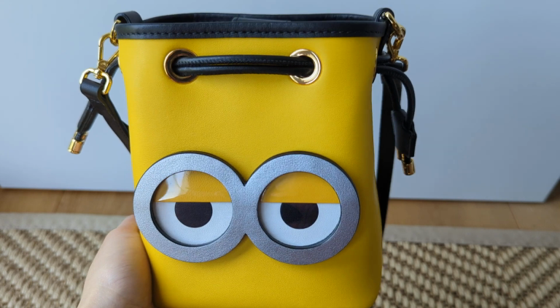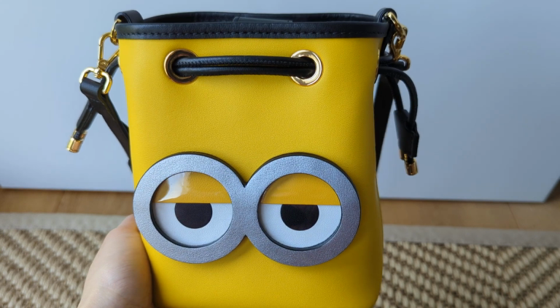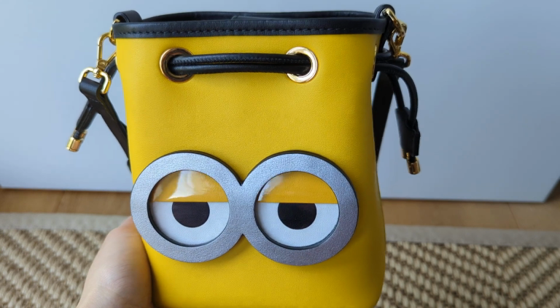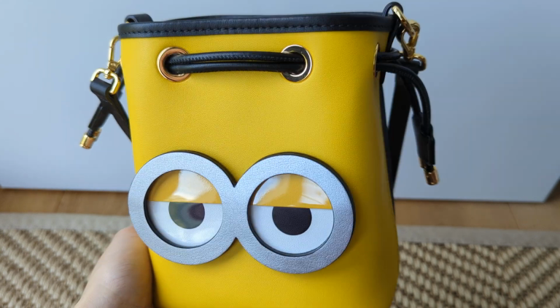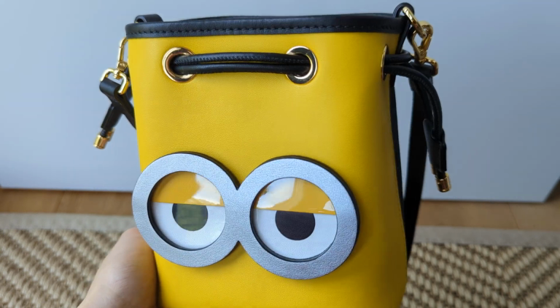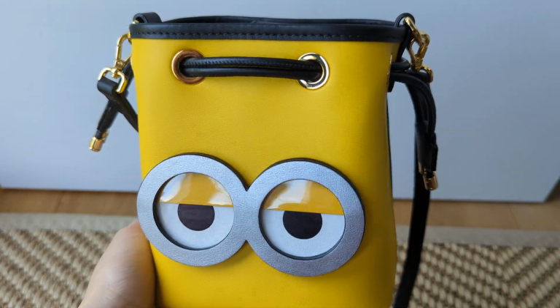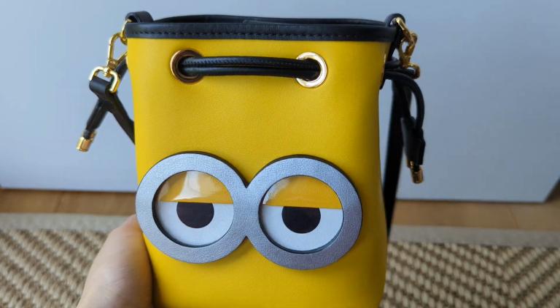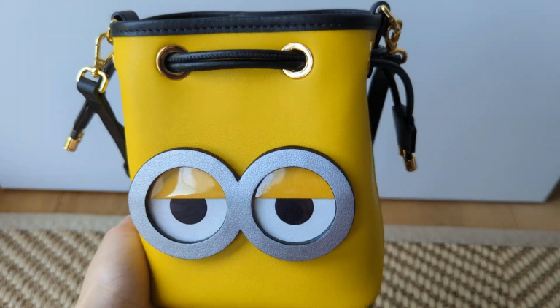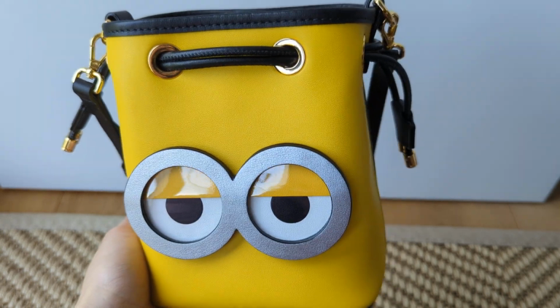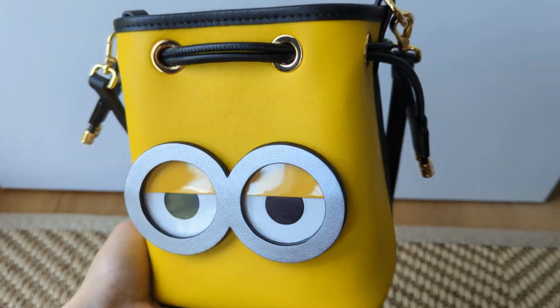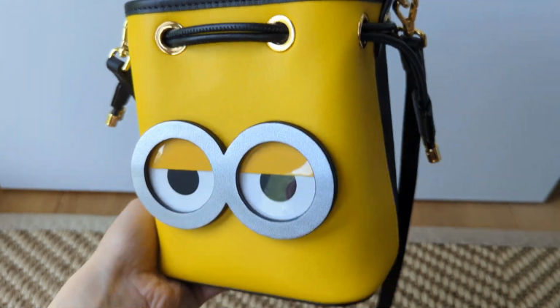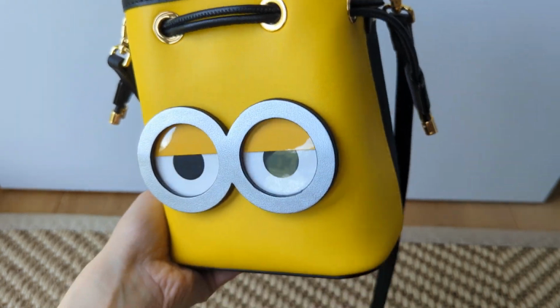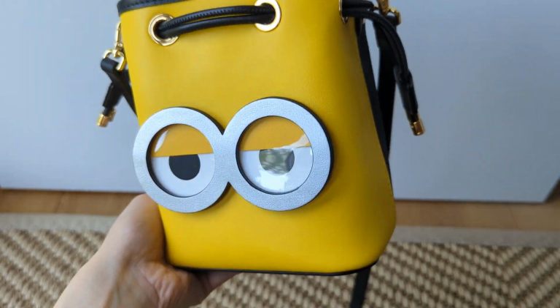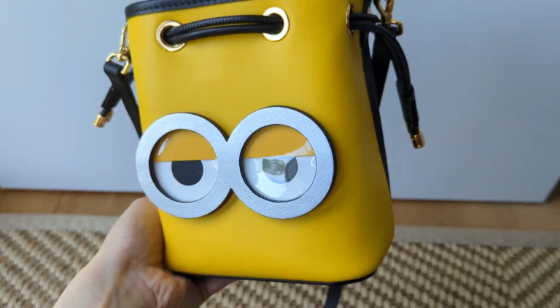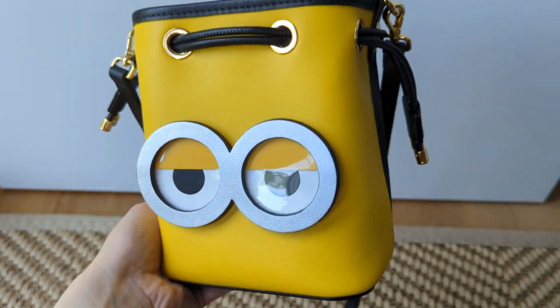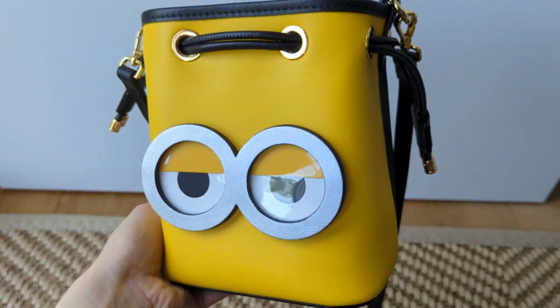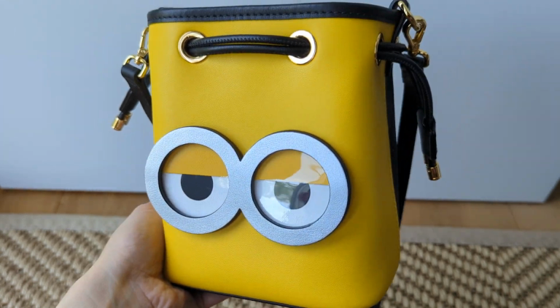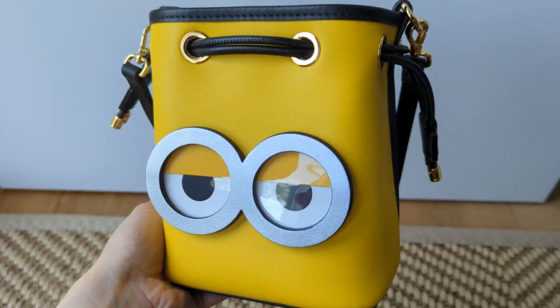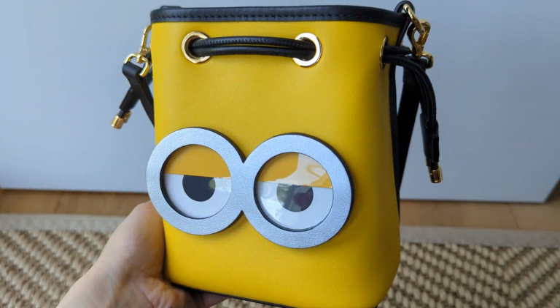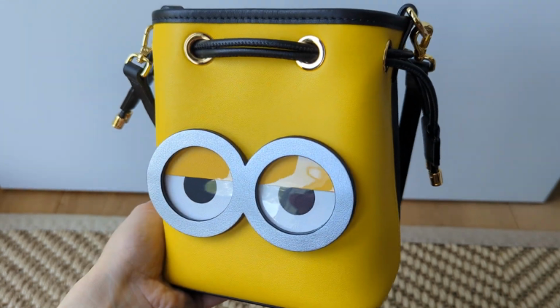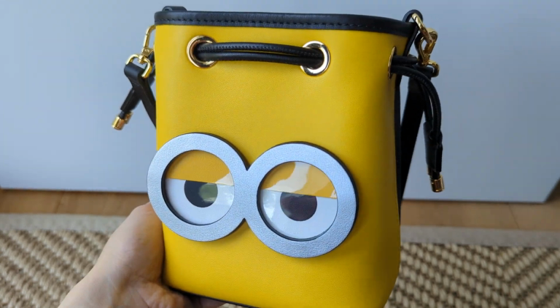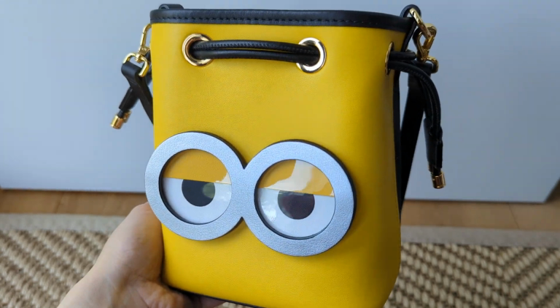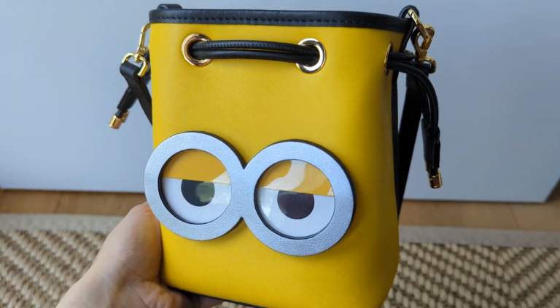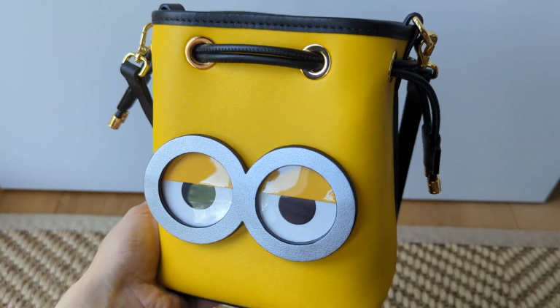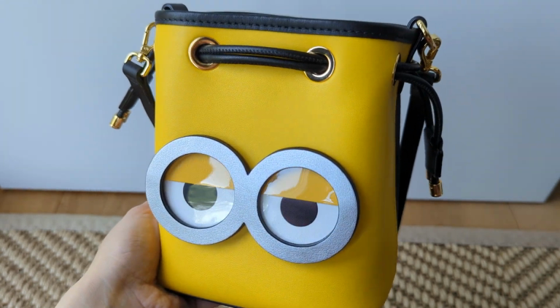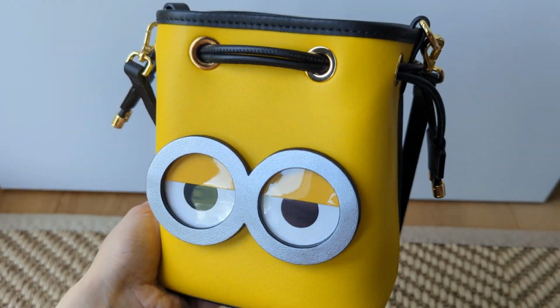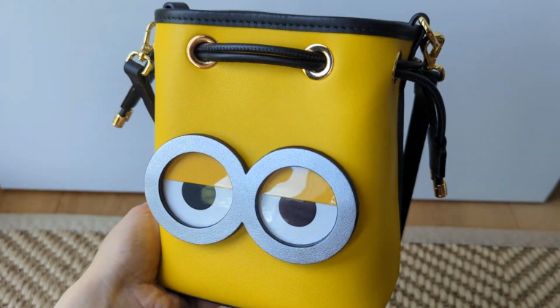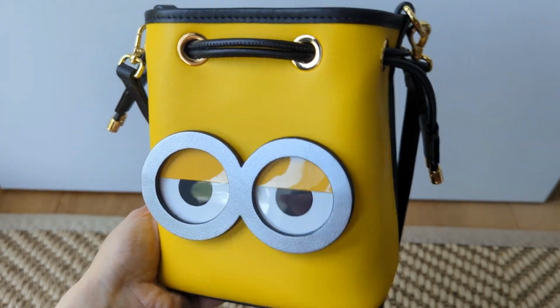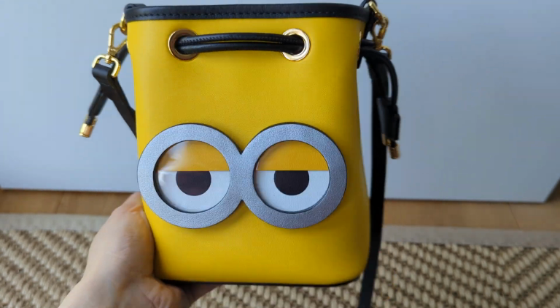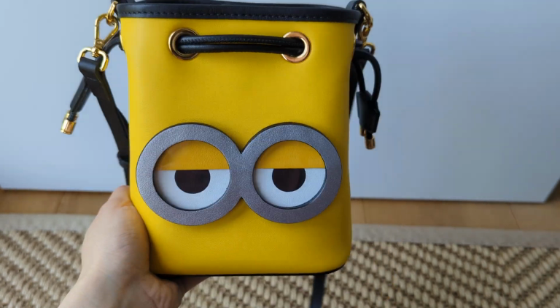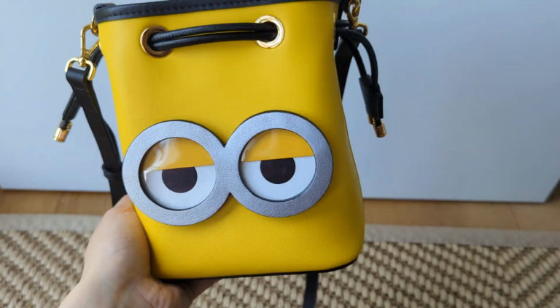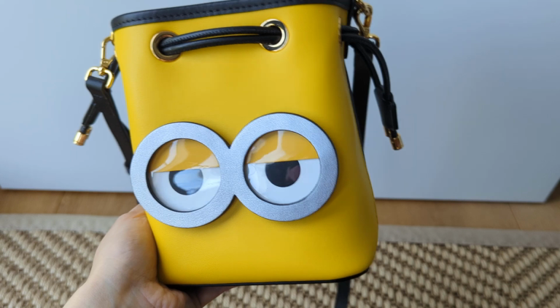So this is my fun minion bag for the summer, now autumn. I hope you enjoyed.